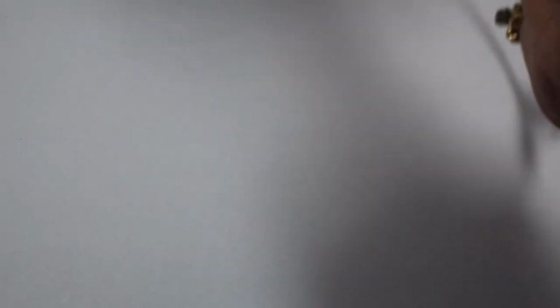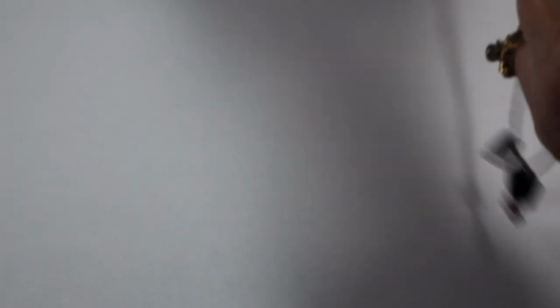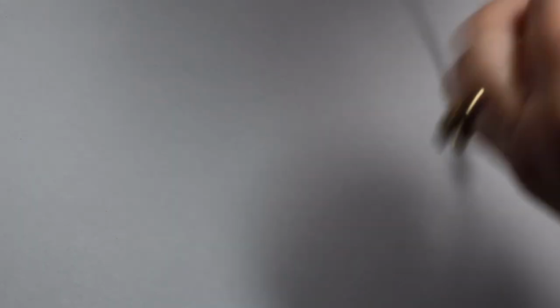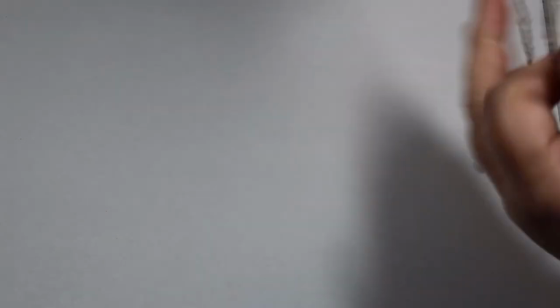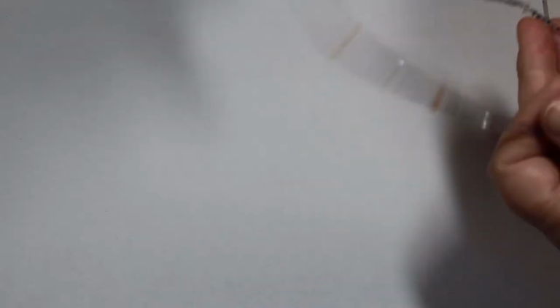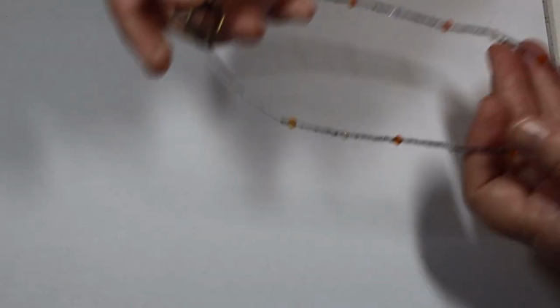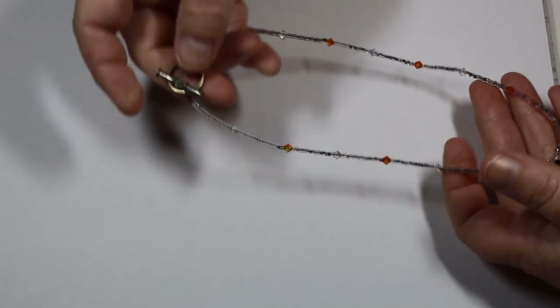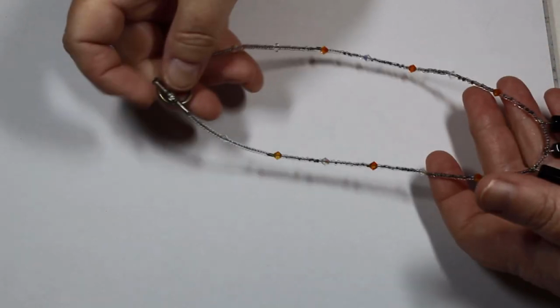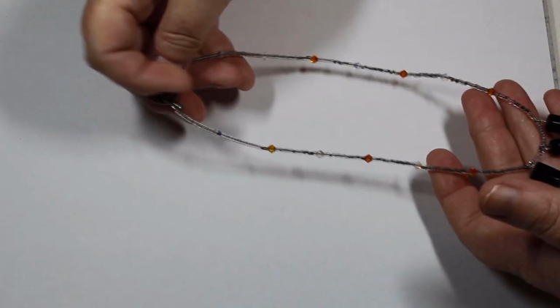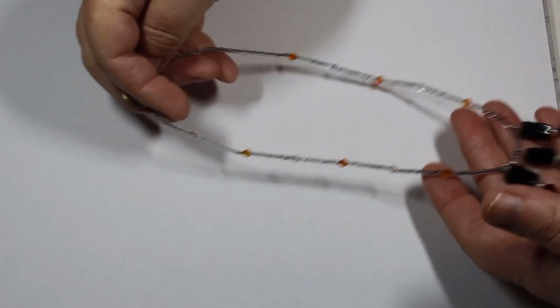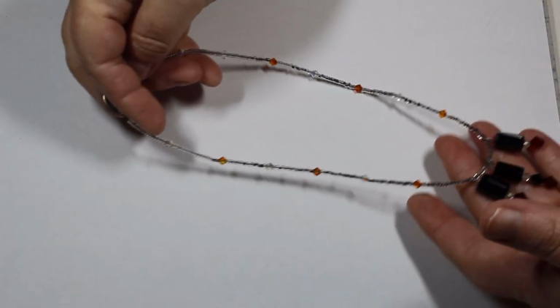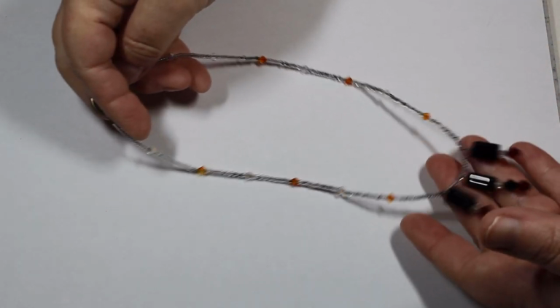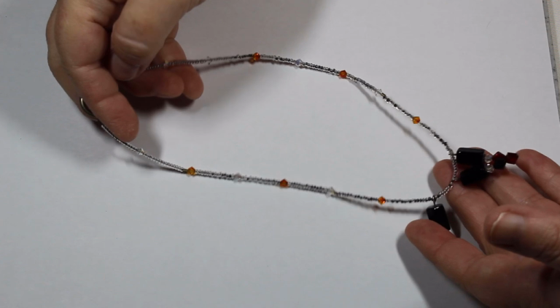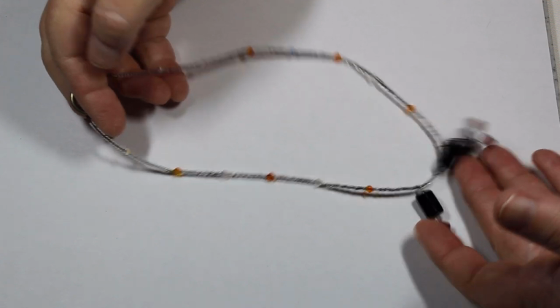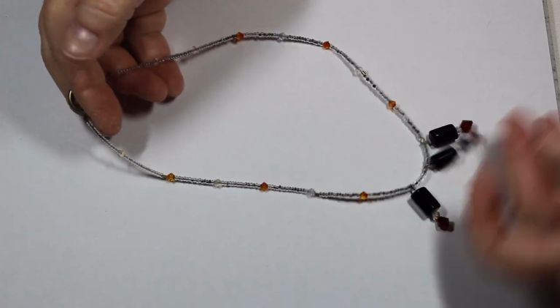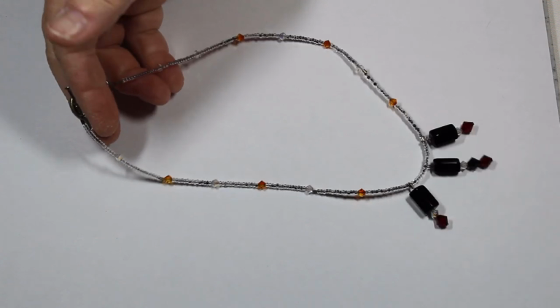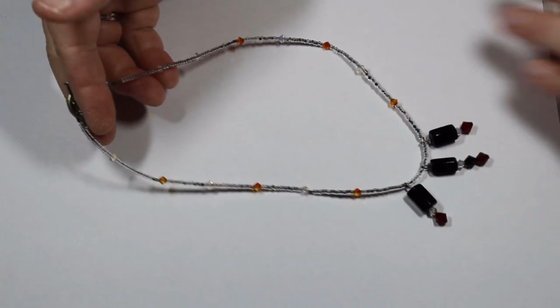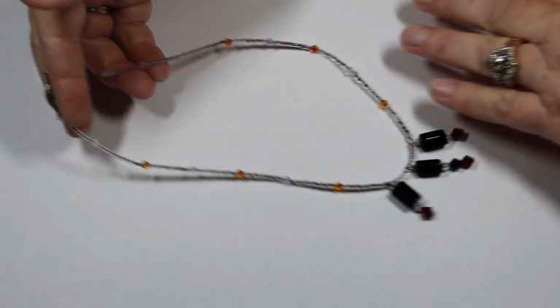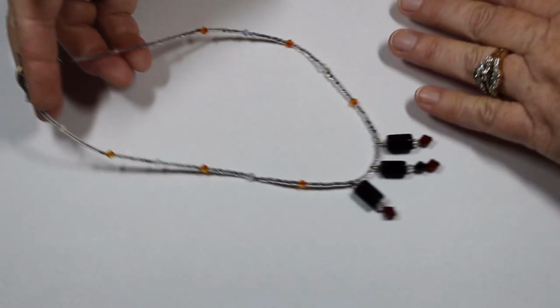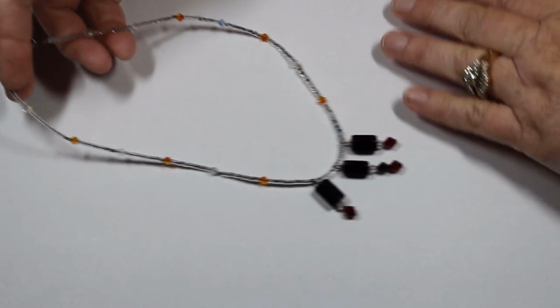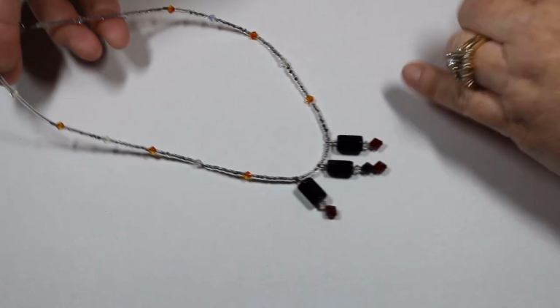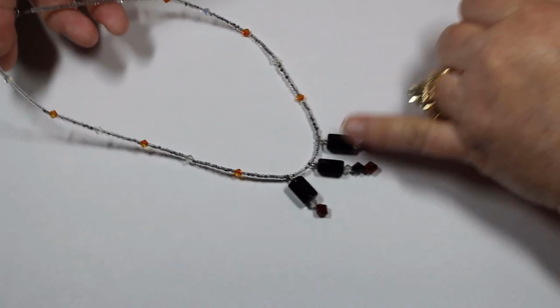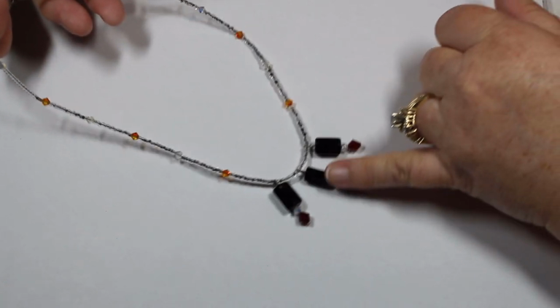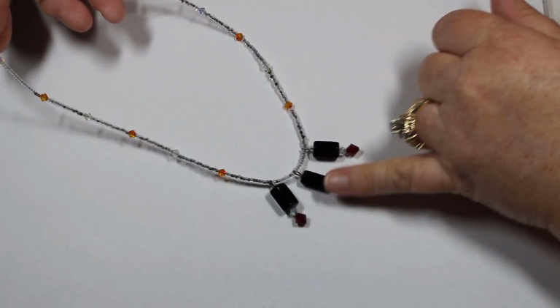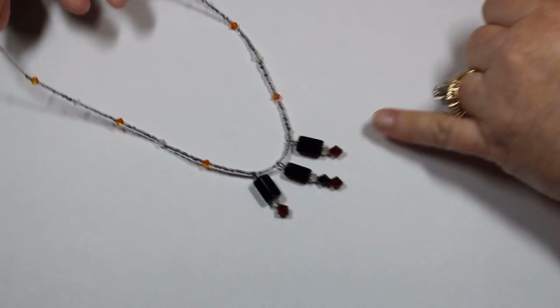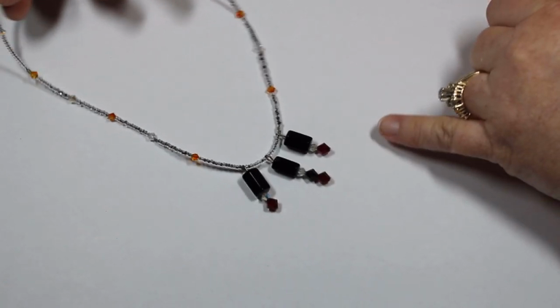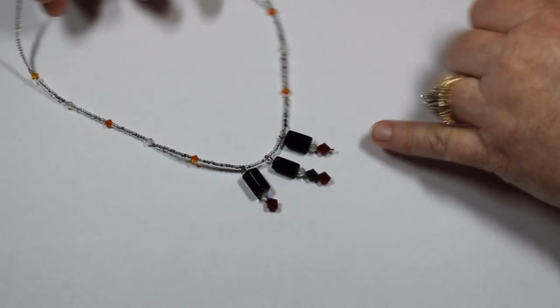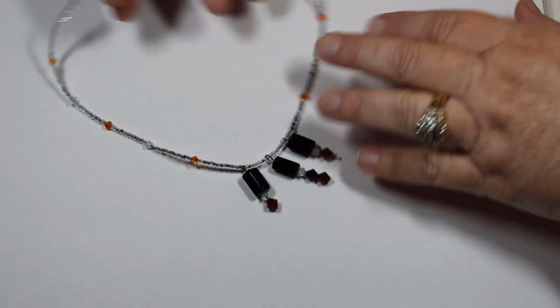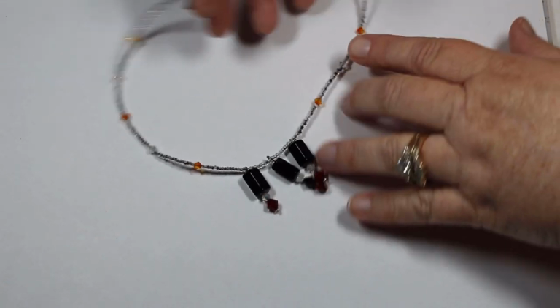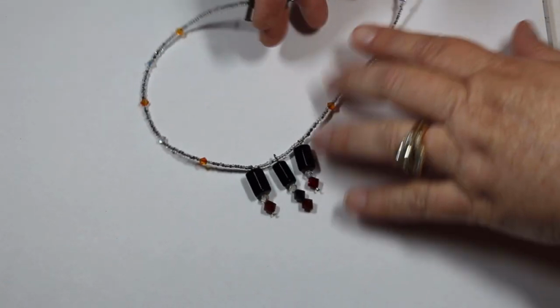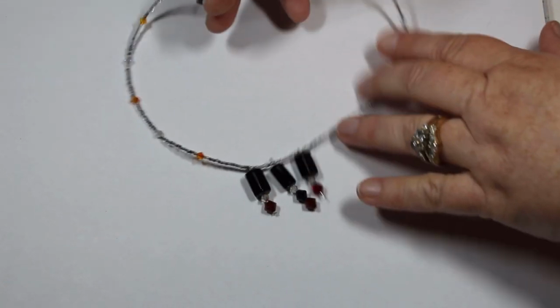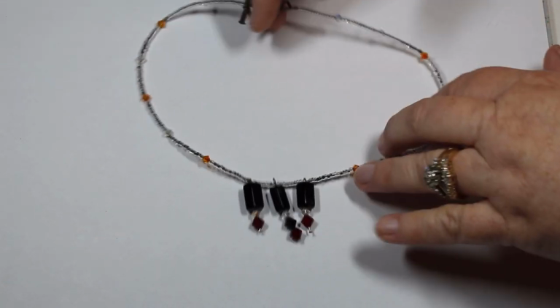This one looks artisan made — seed beads and glass beads.